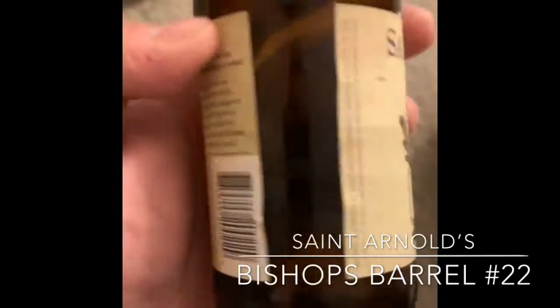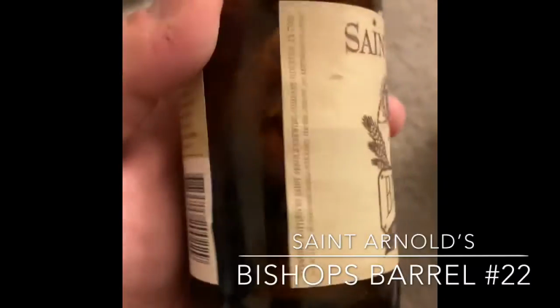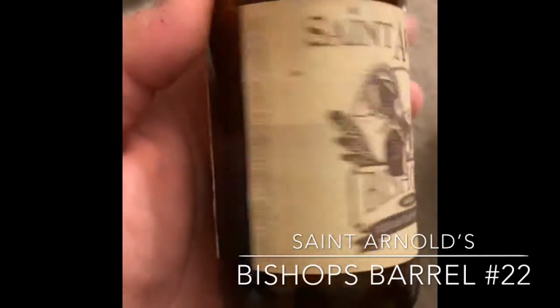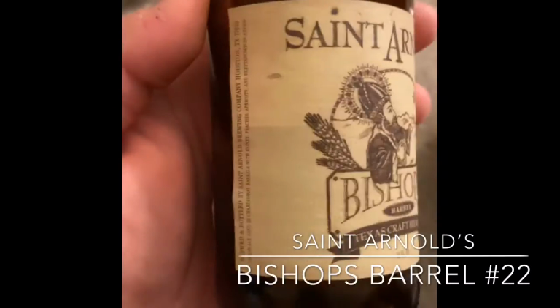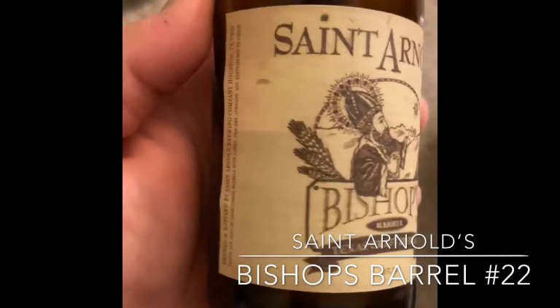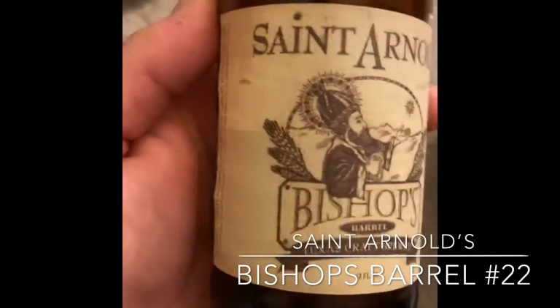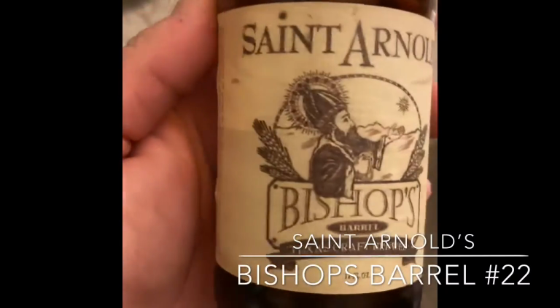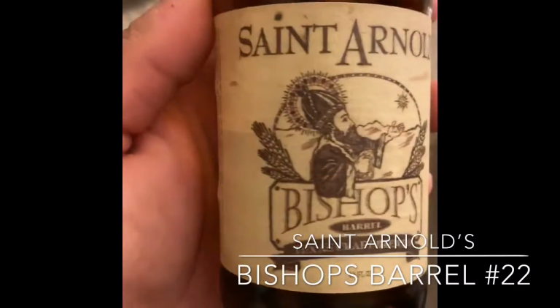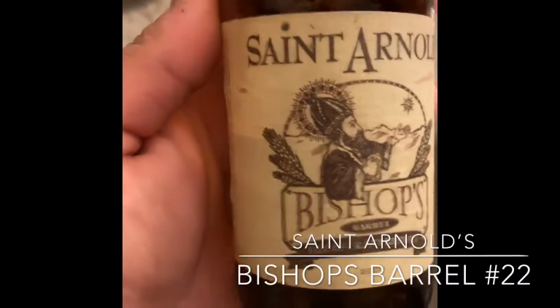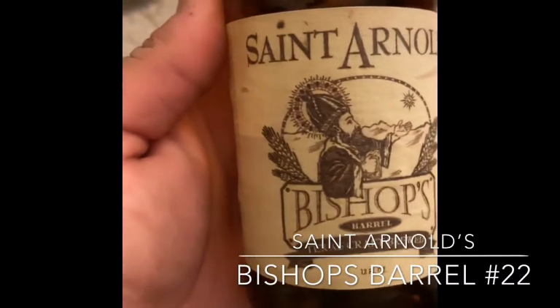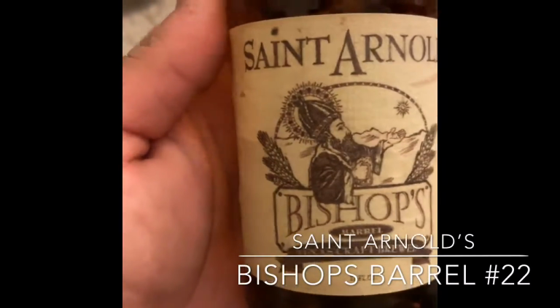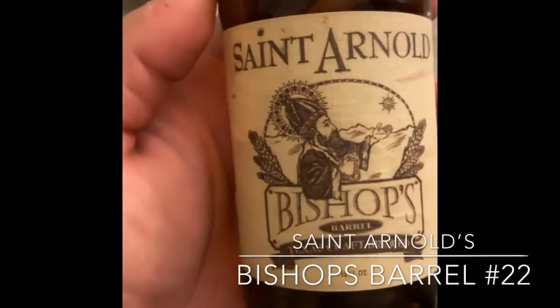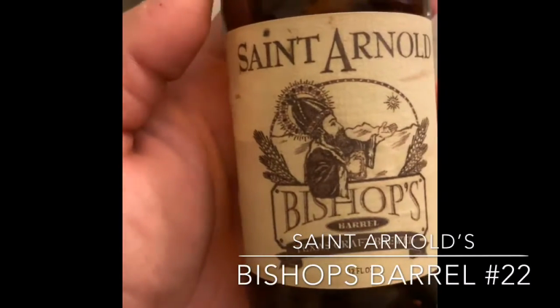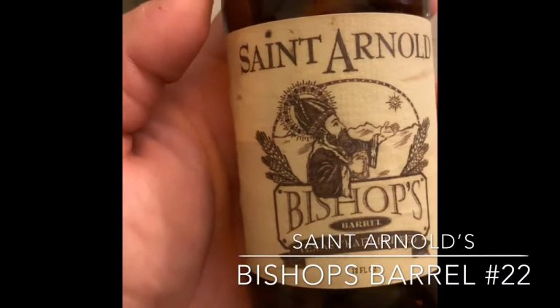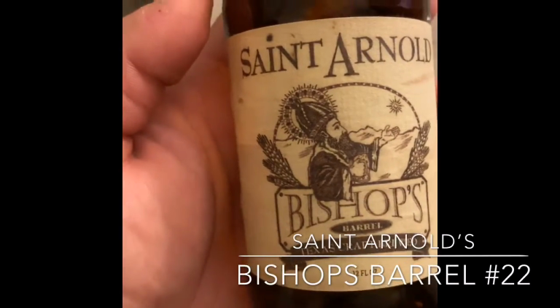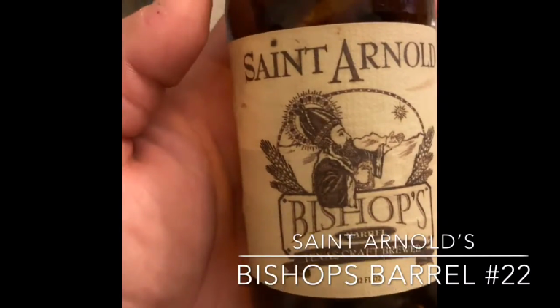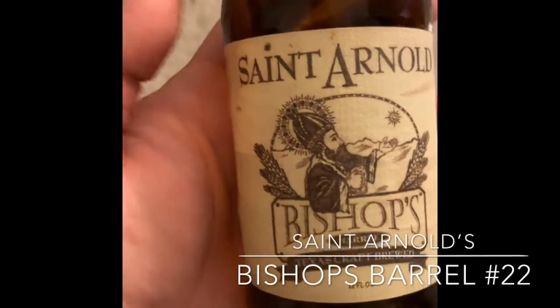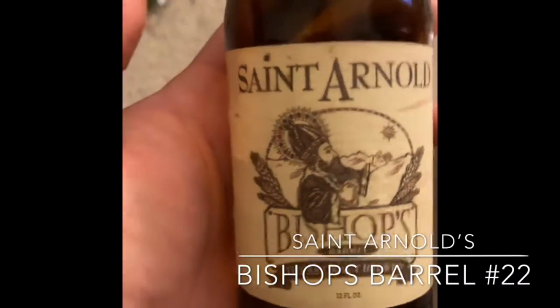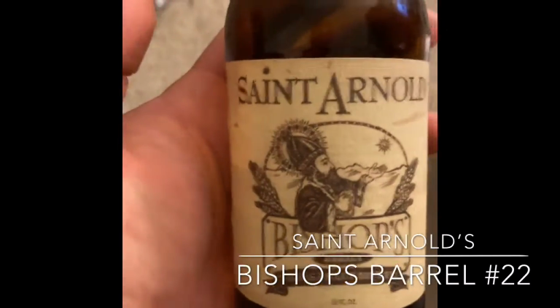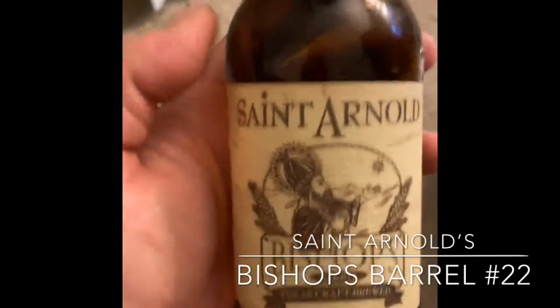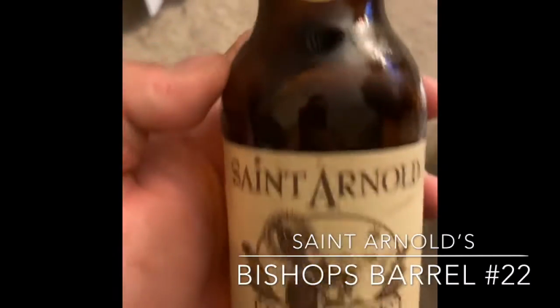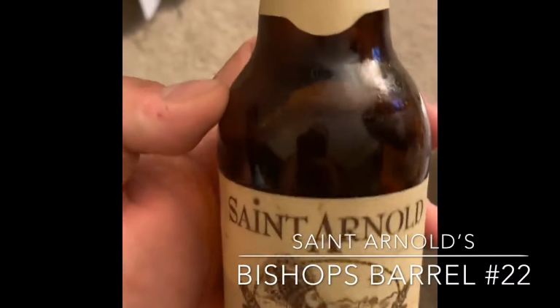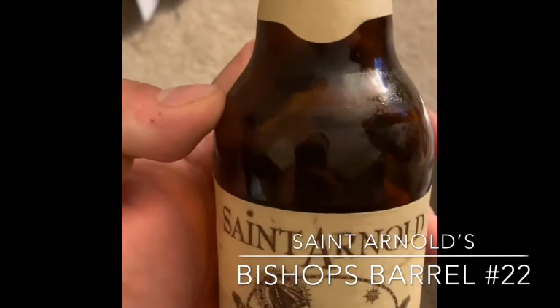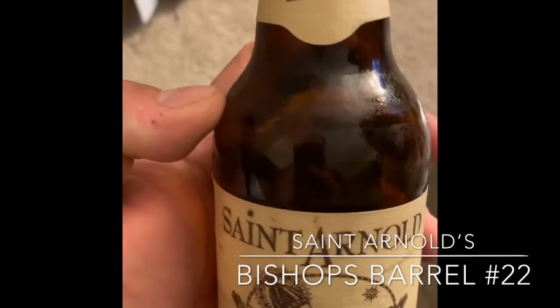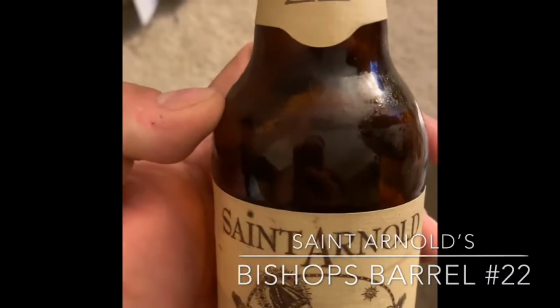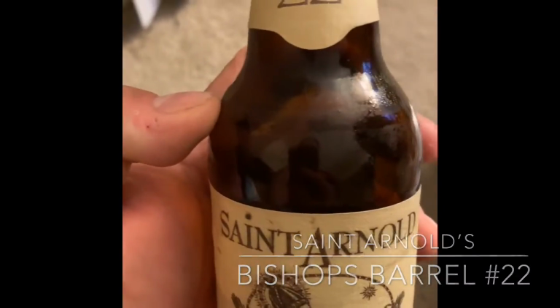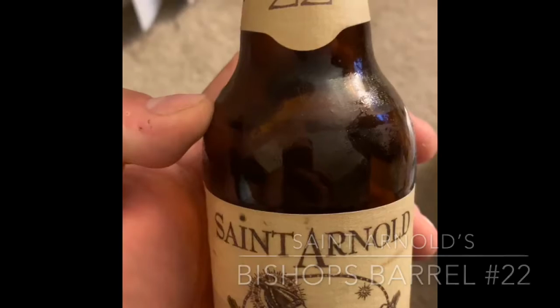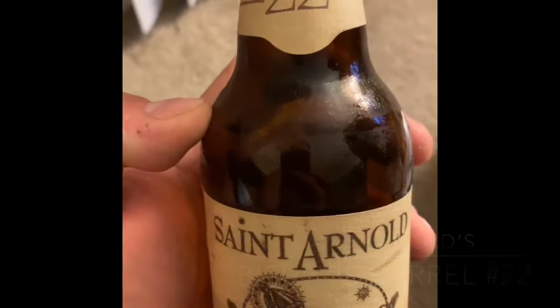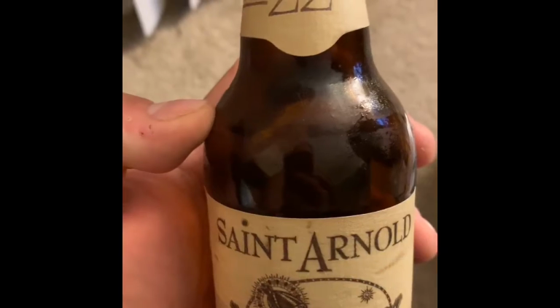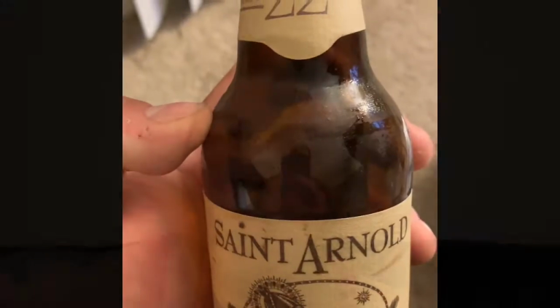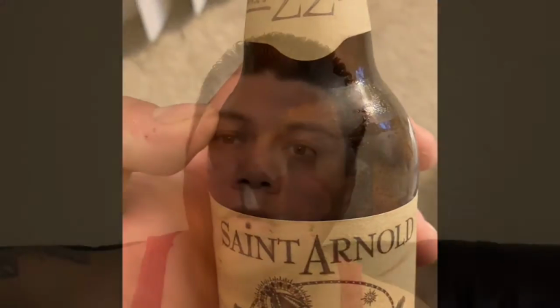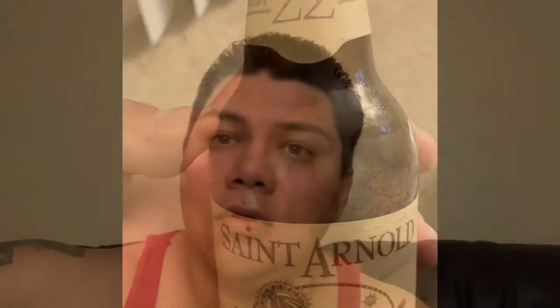St. Arnold's is definitely one of the oldest breweries — the original craft brewery in Houston — so they know what they're doing.